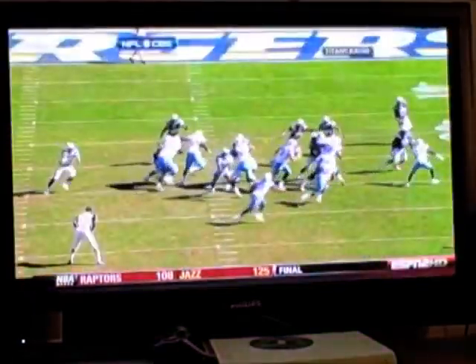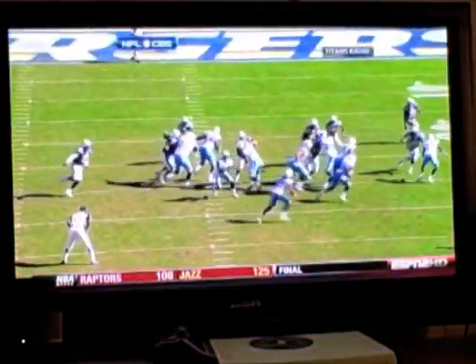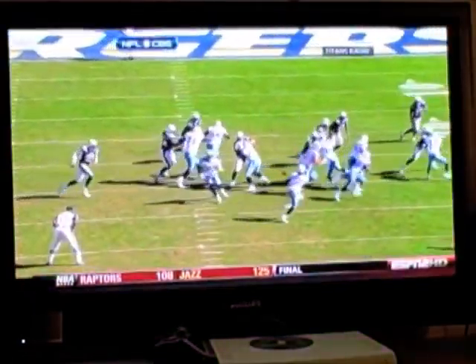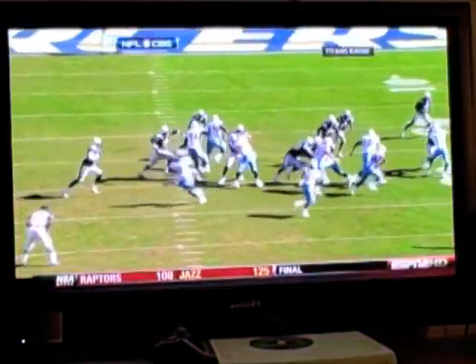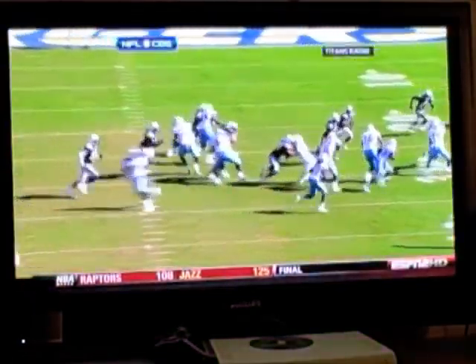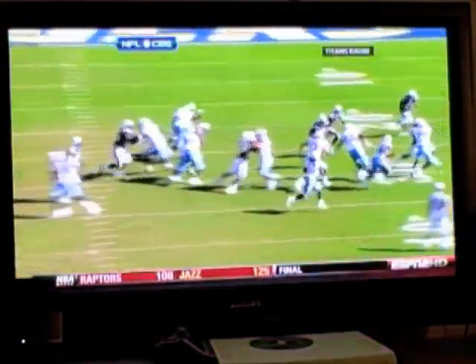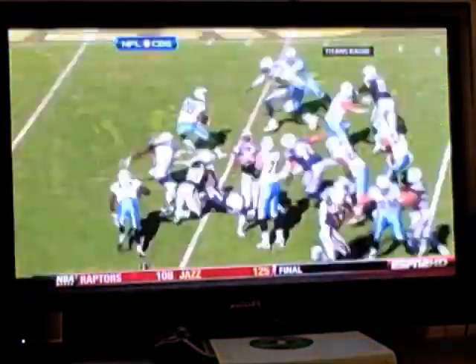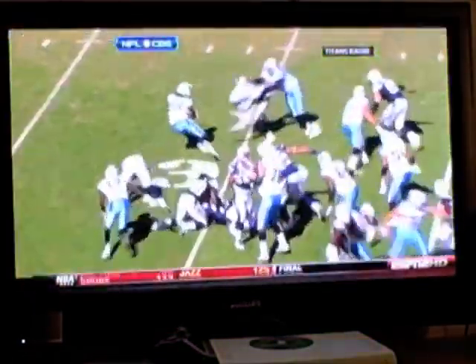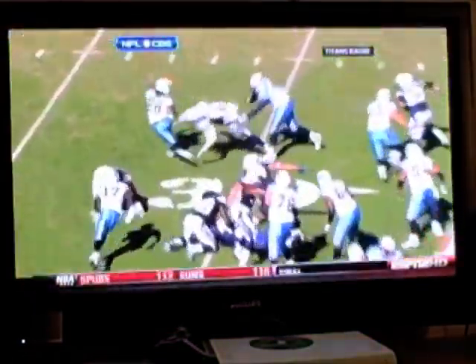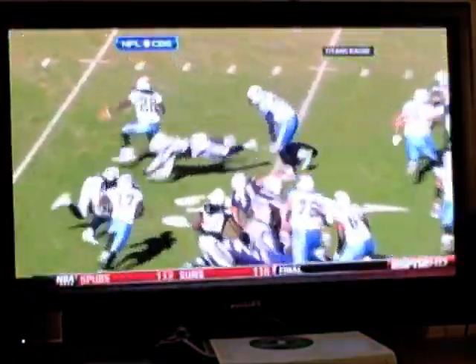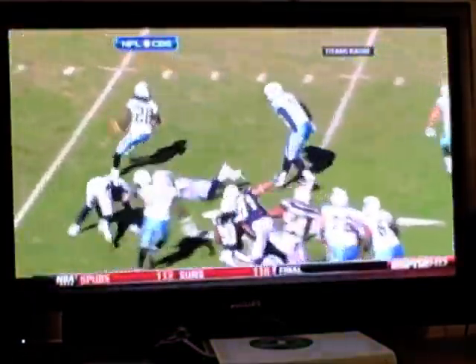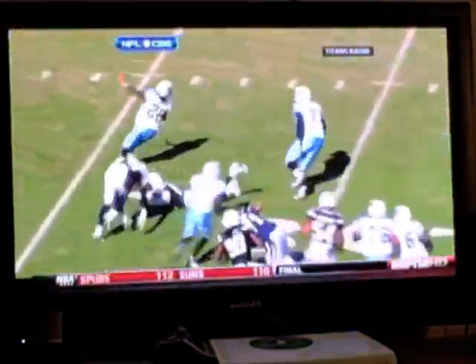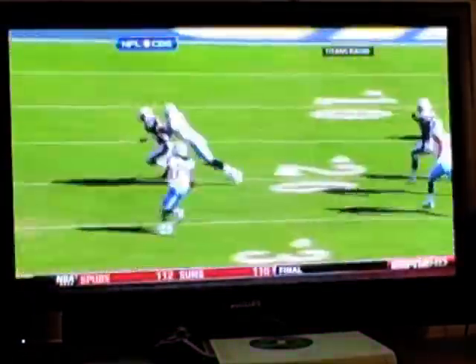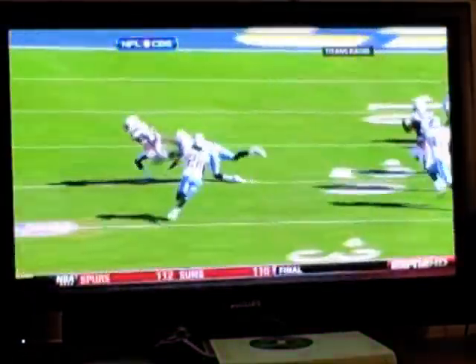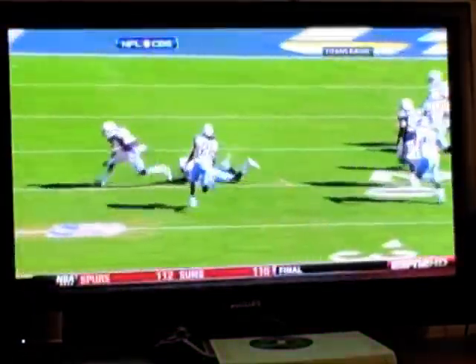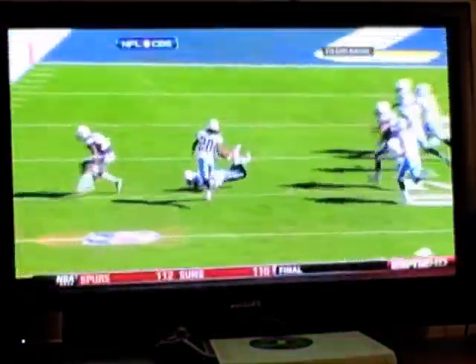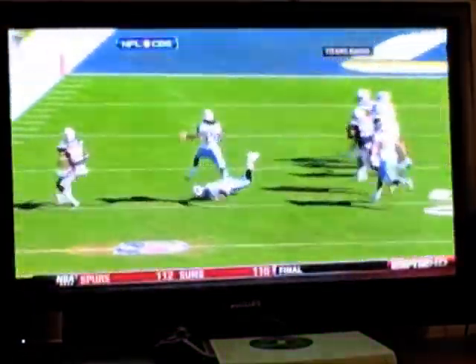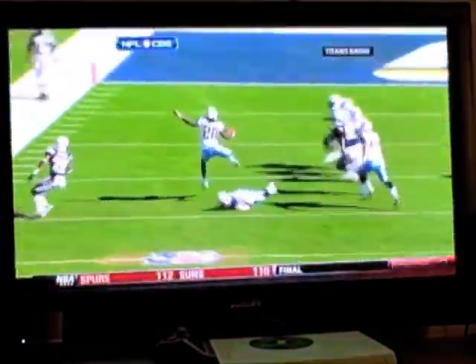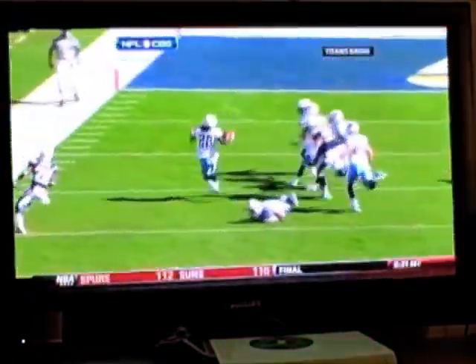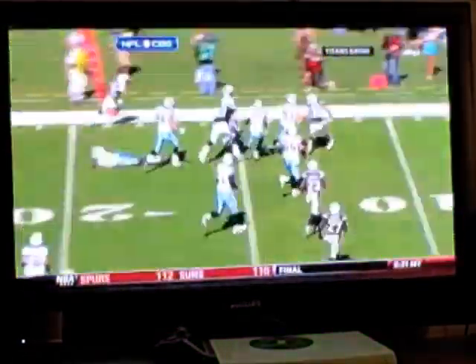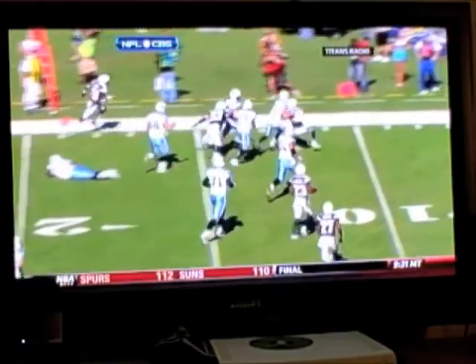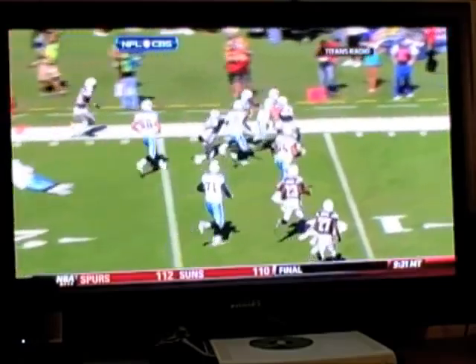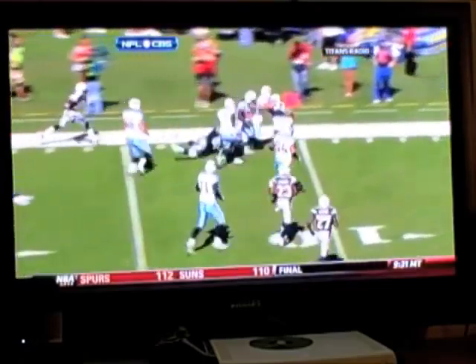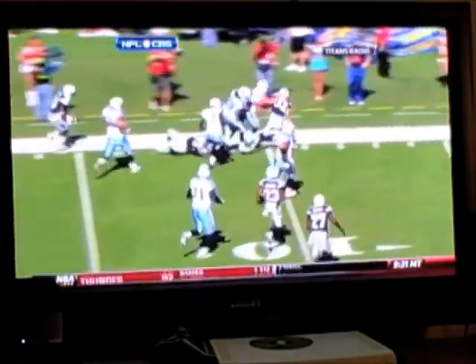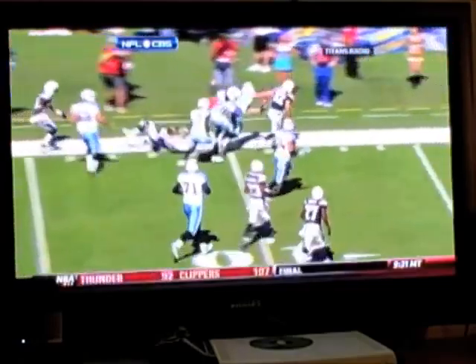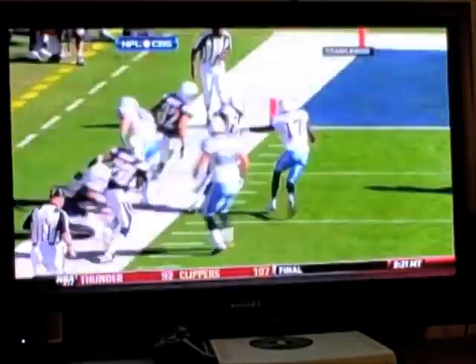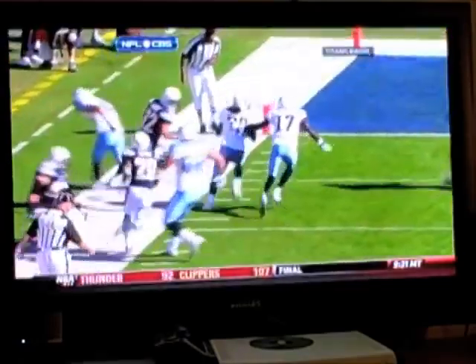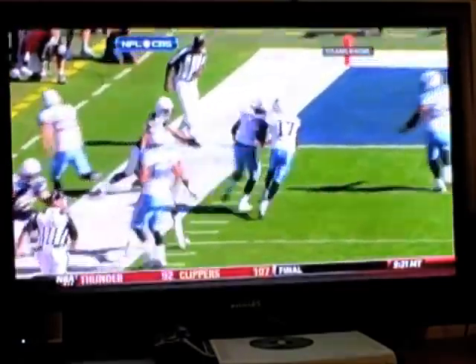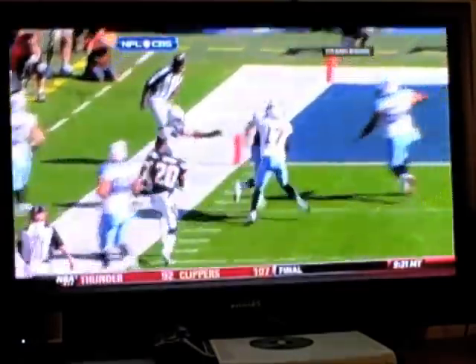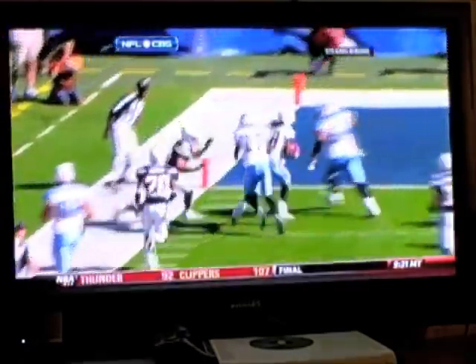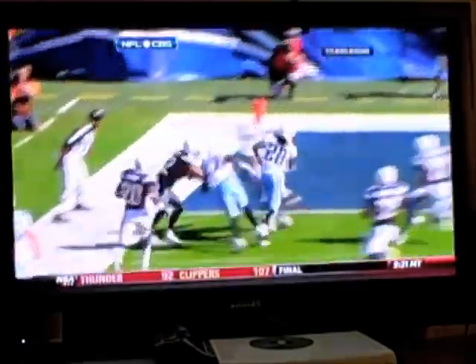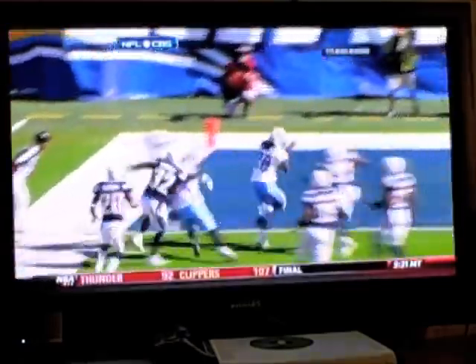Wow. Touchdown Titans! That looked like something out of a video game! Oh my!